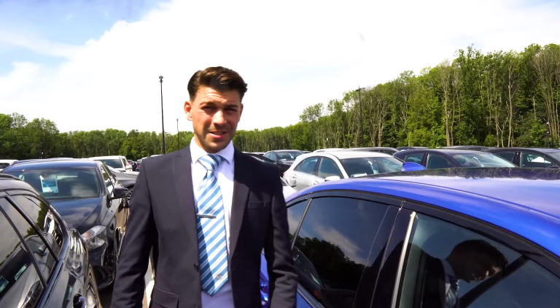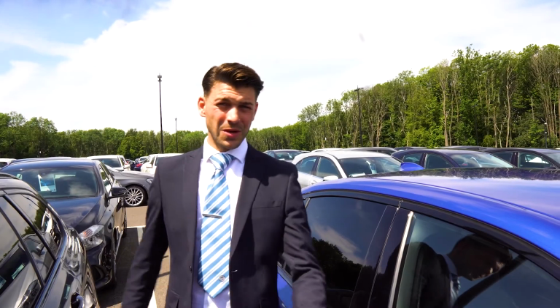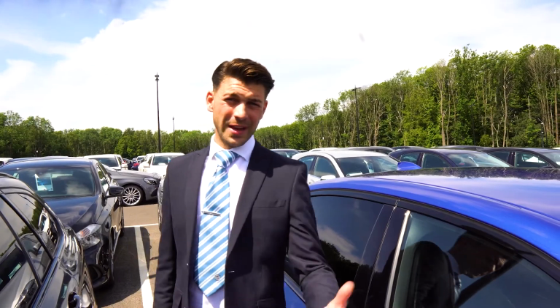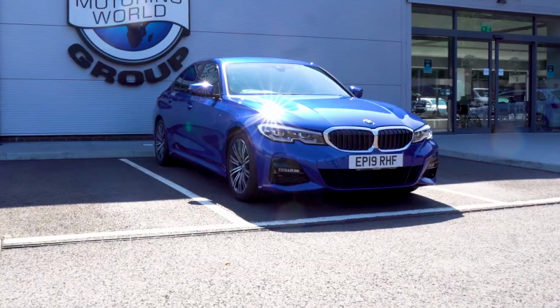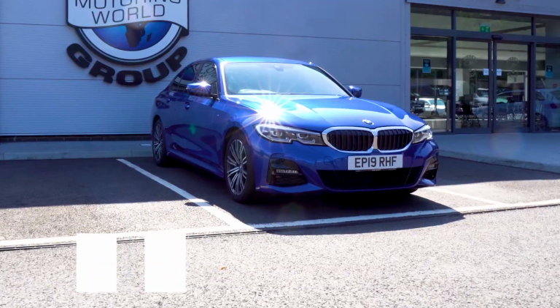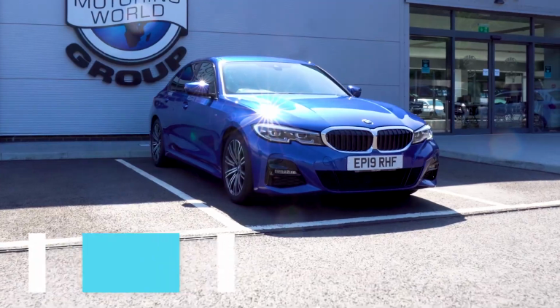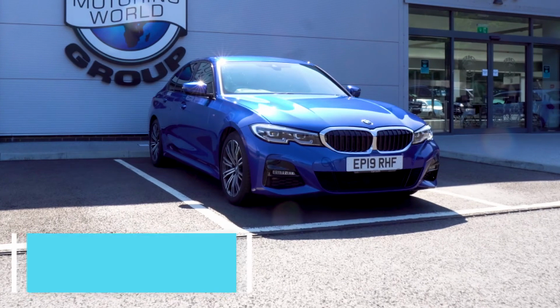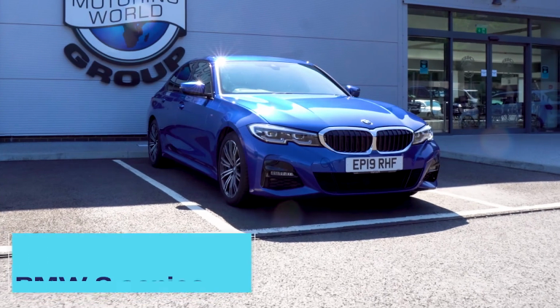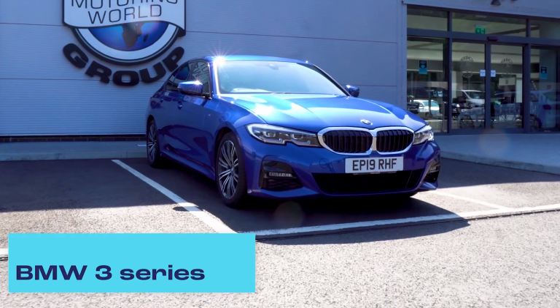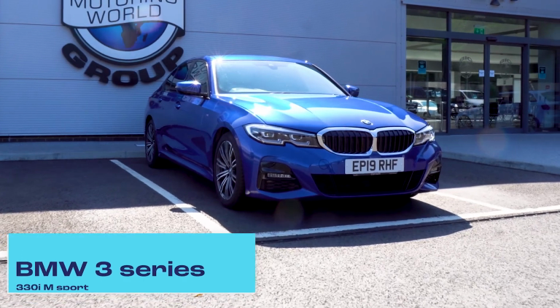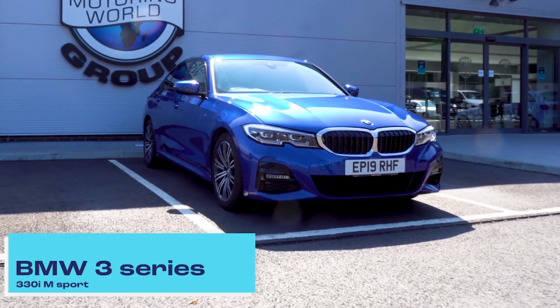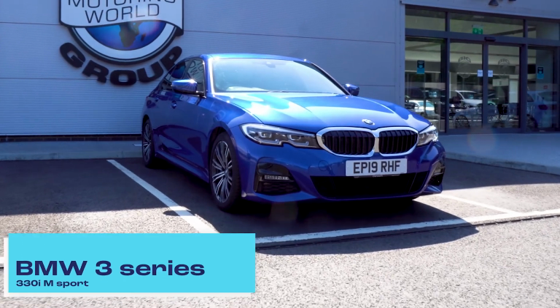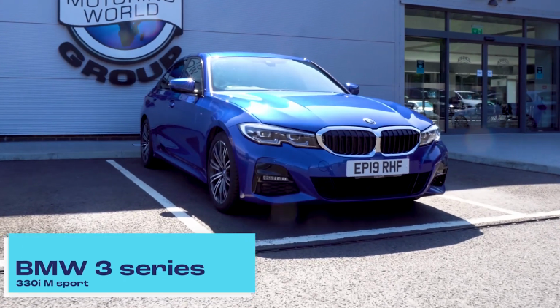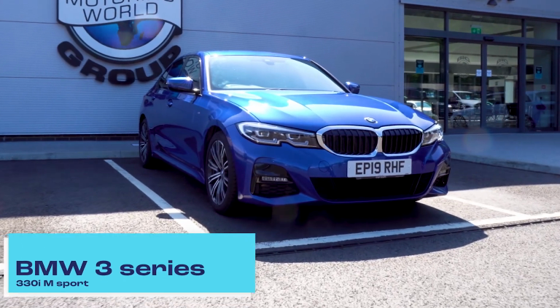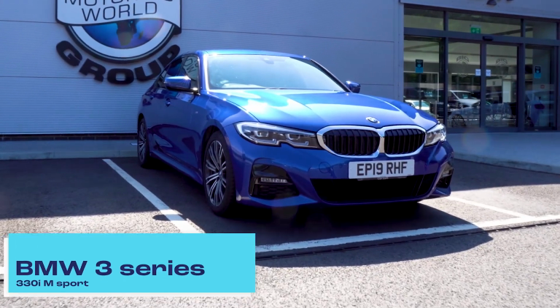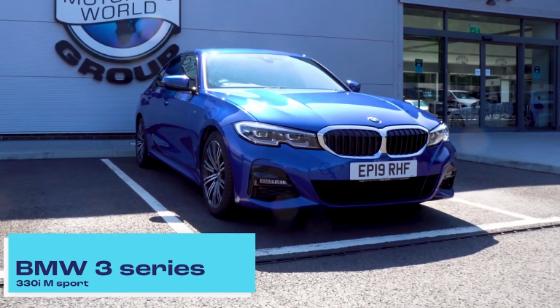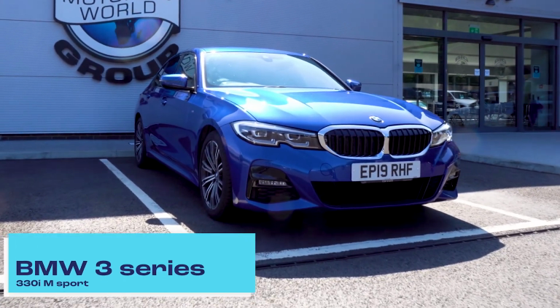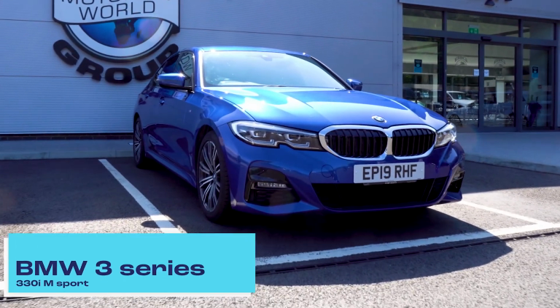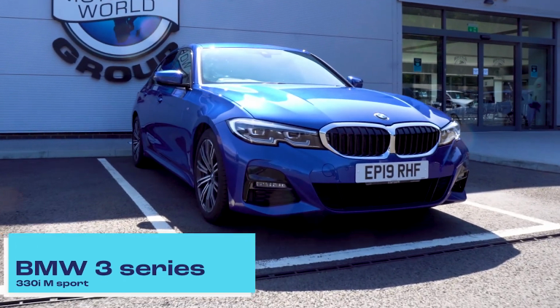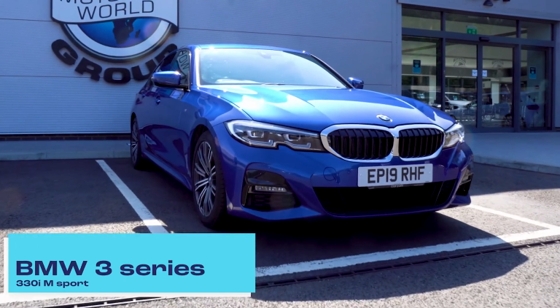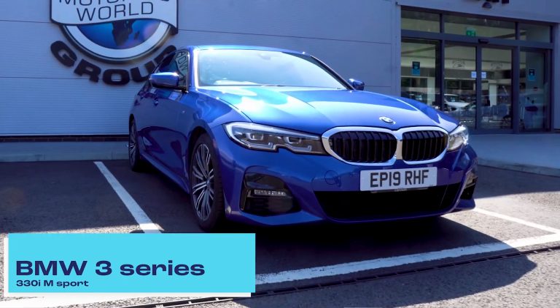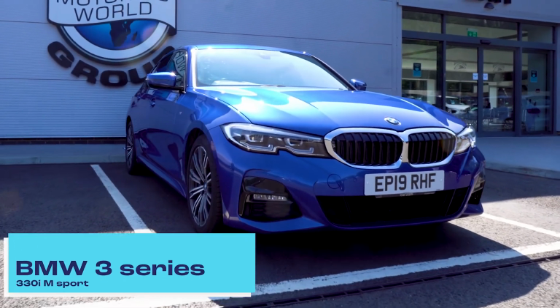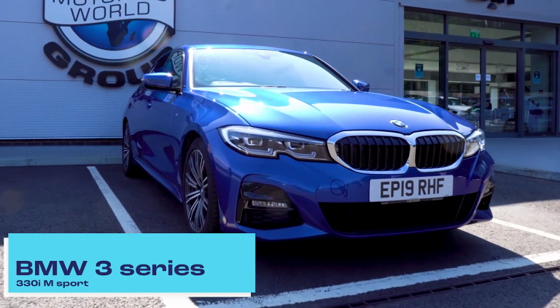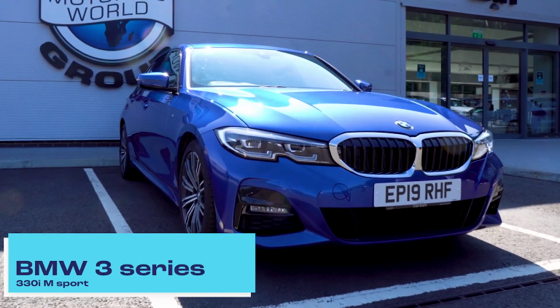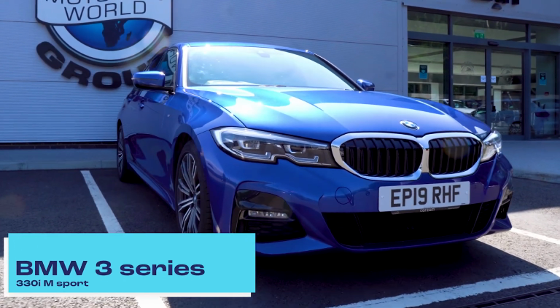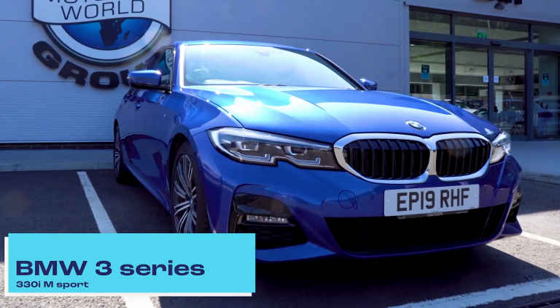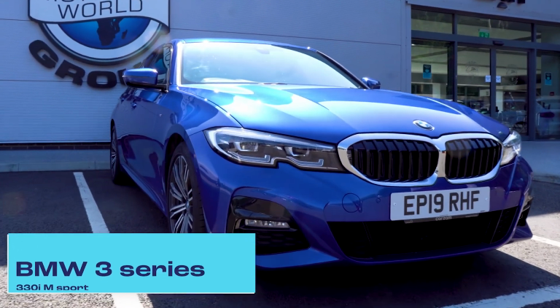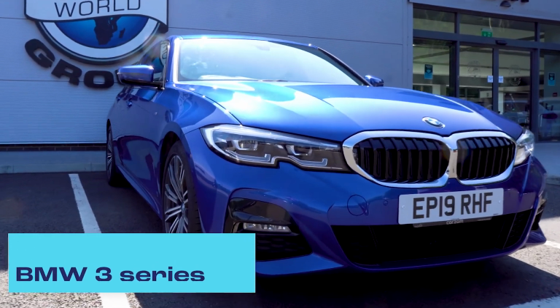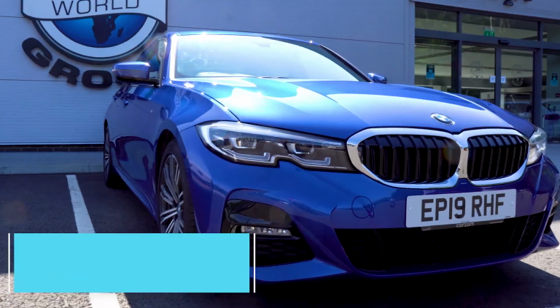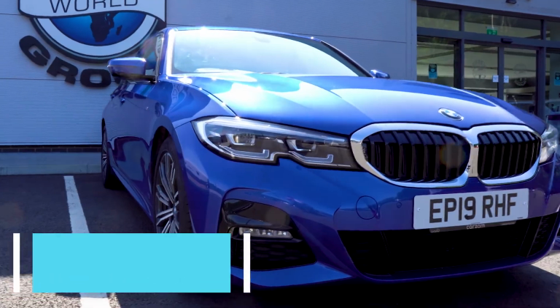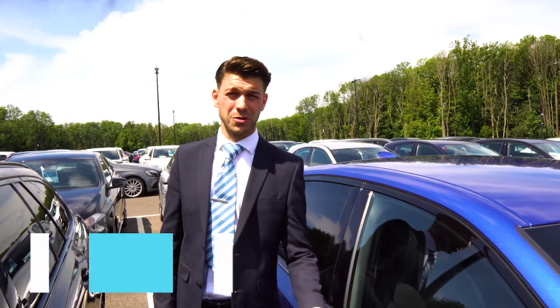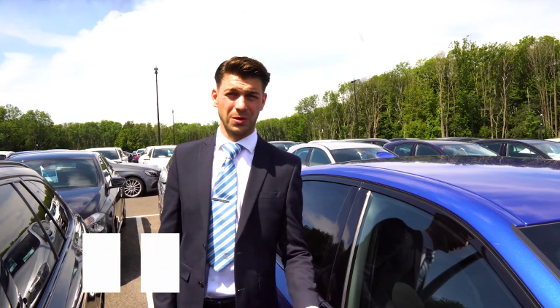So there you have it guys, the new BMW 3 Series. If you want to come and drive this fantastic car, come down to Big Motoring World.